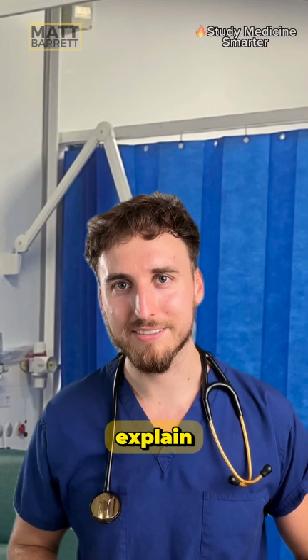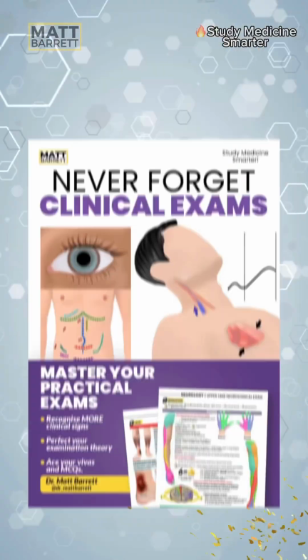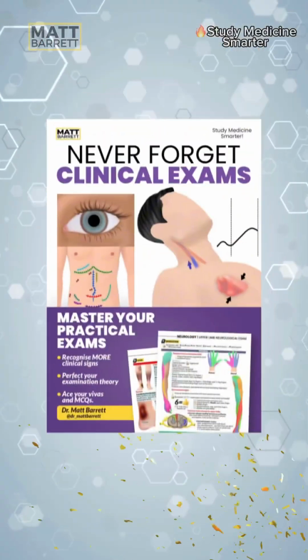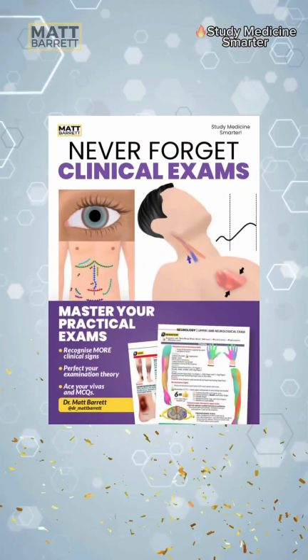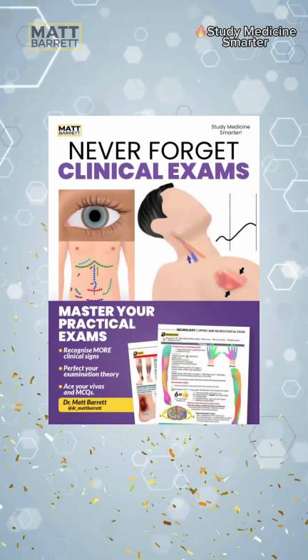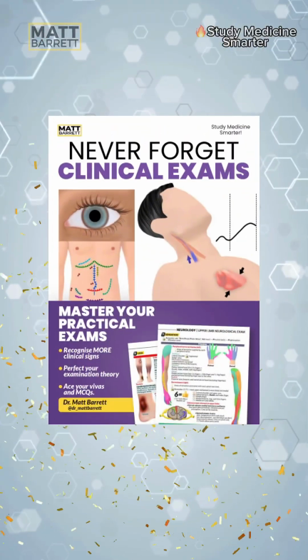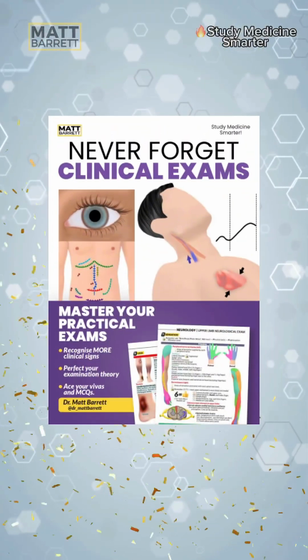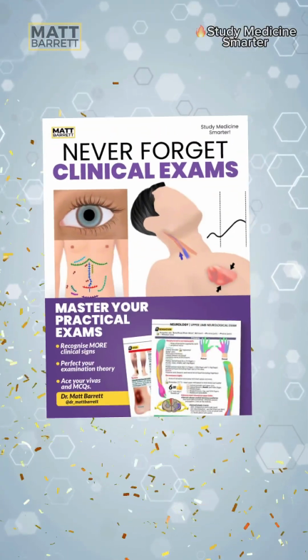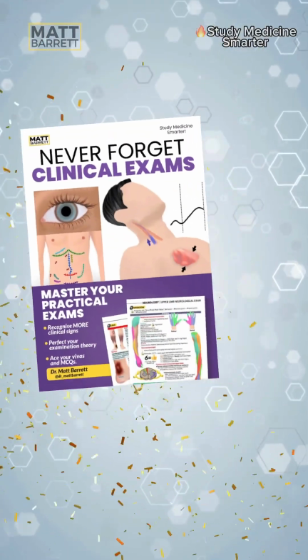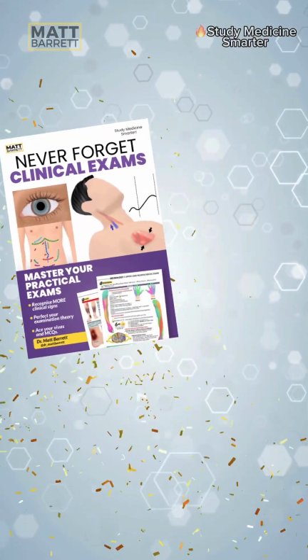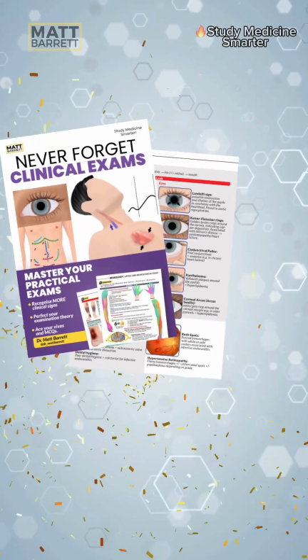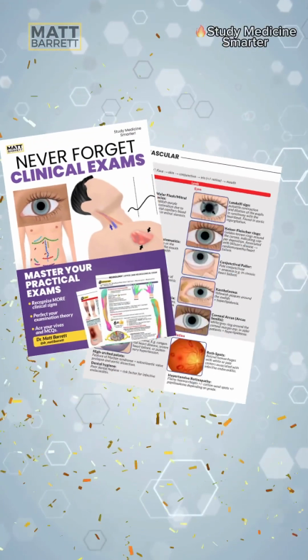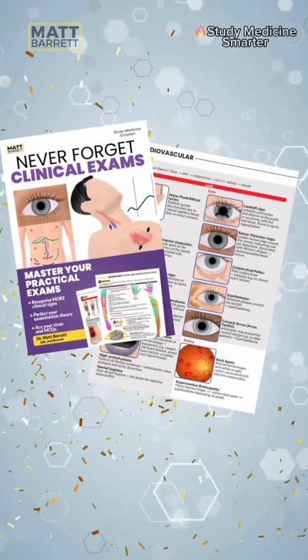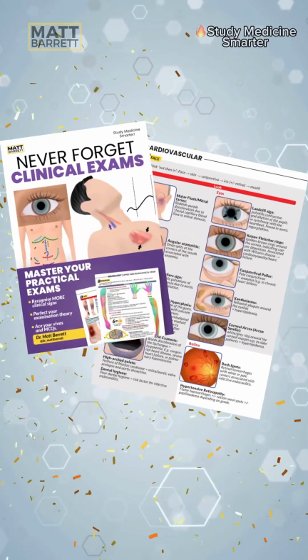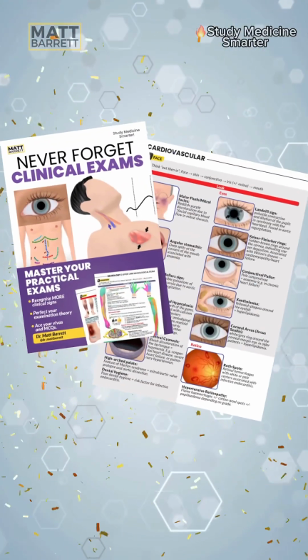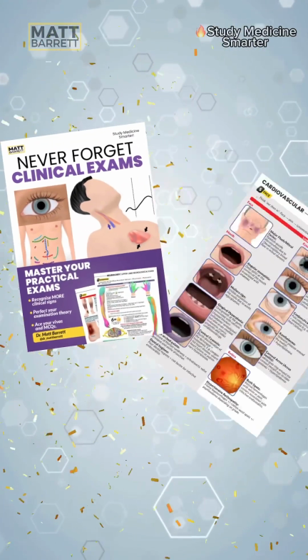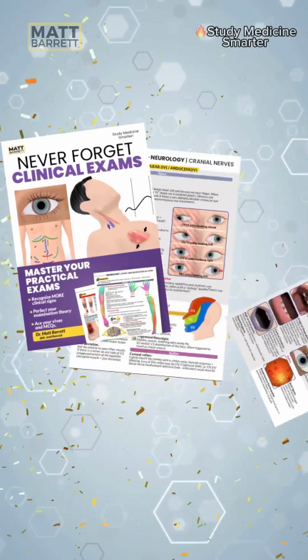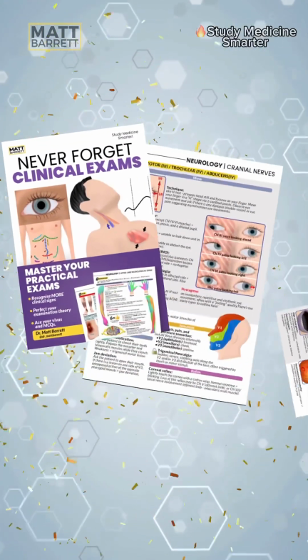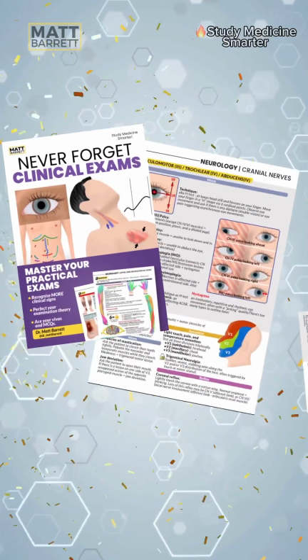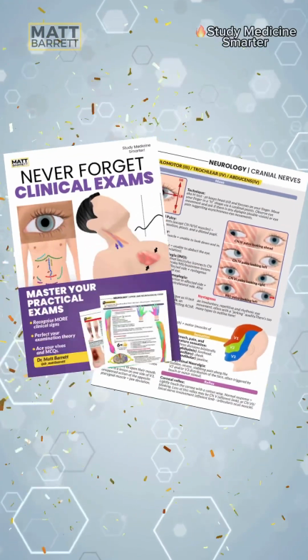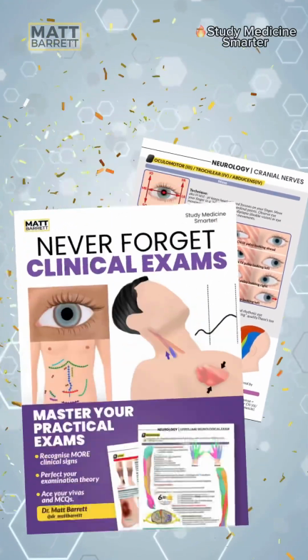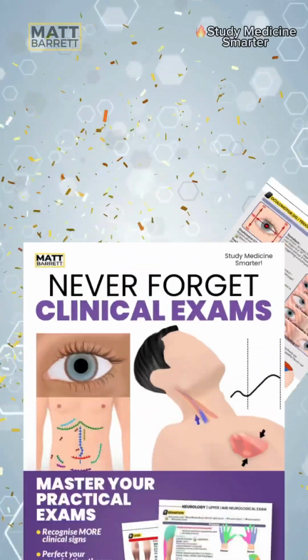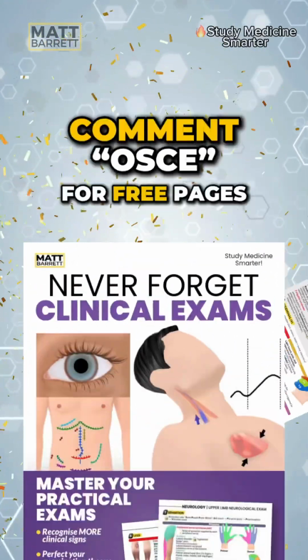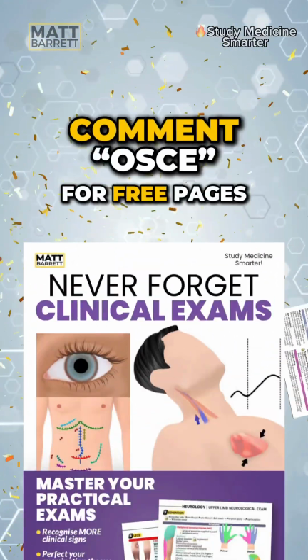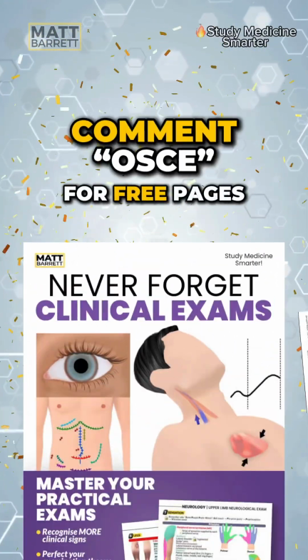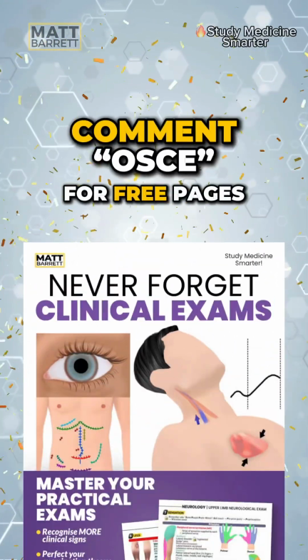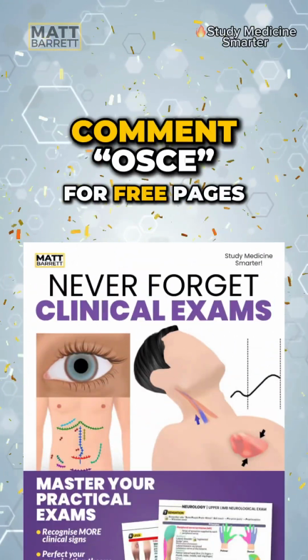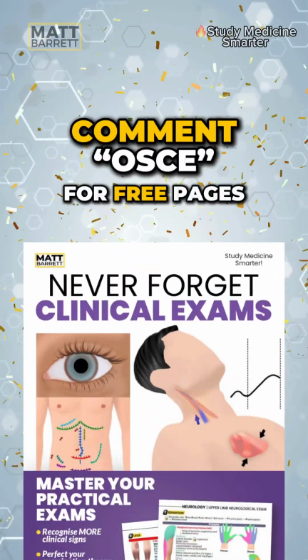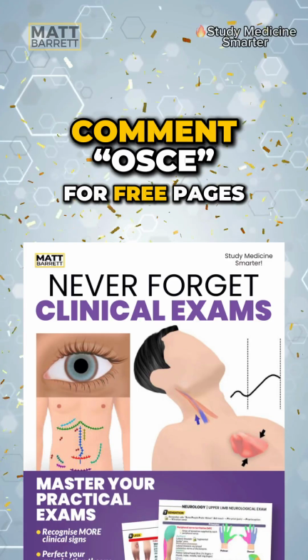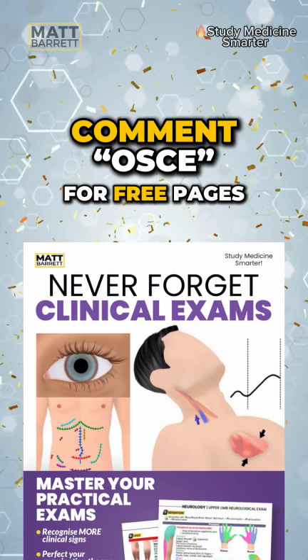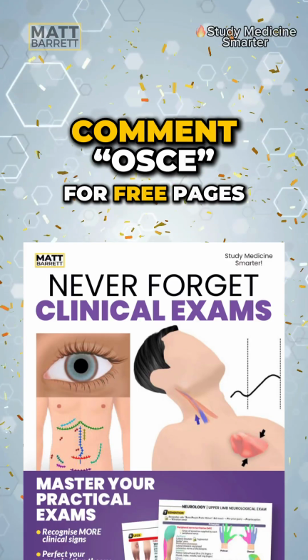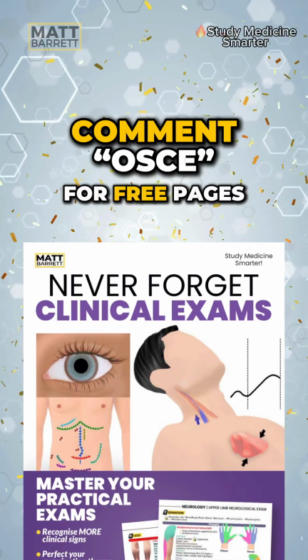By the way, I've released a brand new guide, 'Never Forget Clinical Exams: Master your OSCEs and Vibes.' Comment OSCE for some free pages.